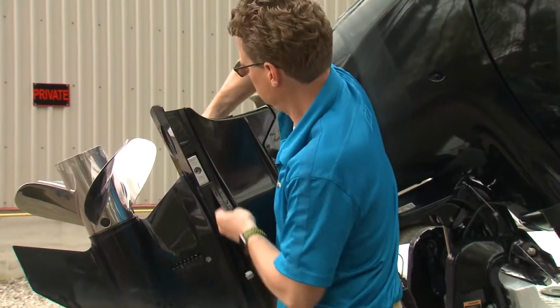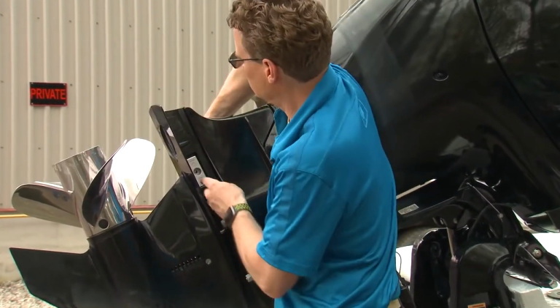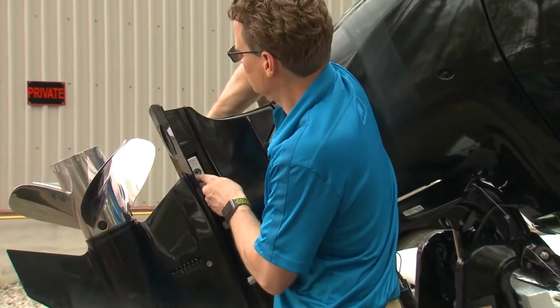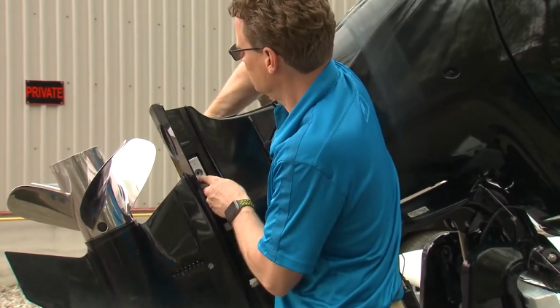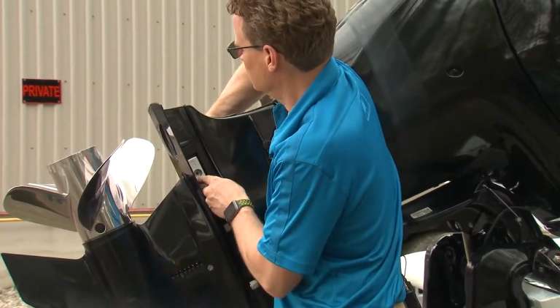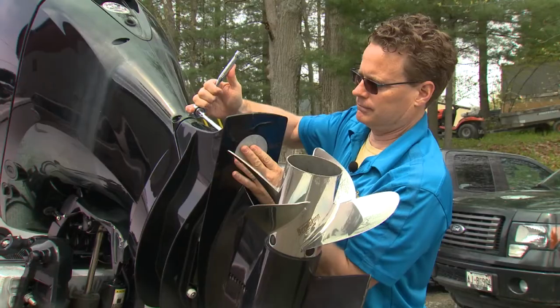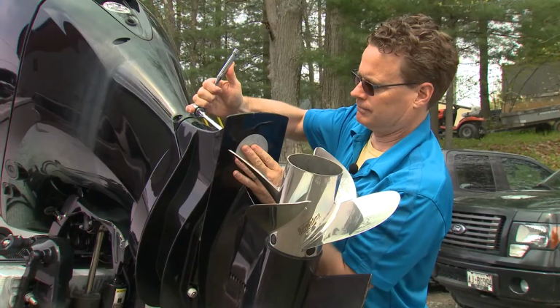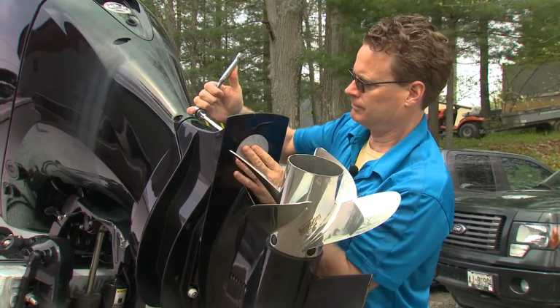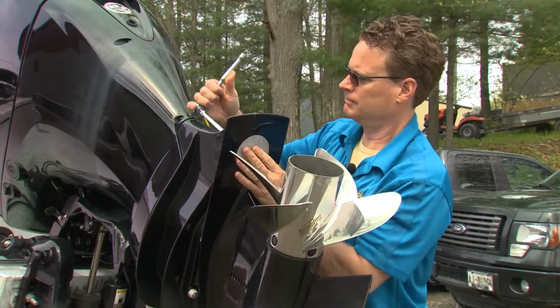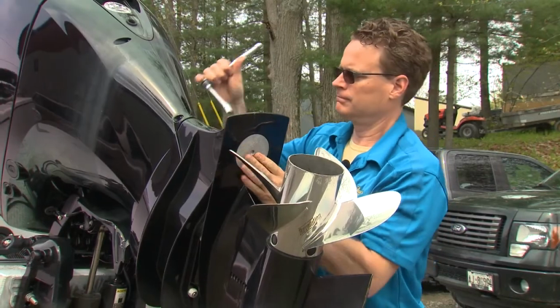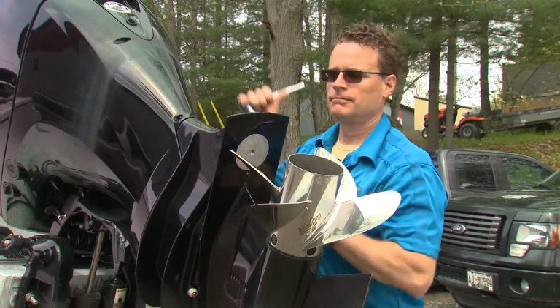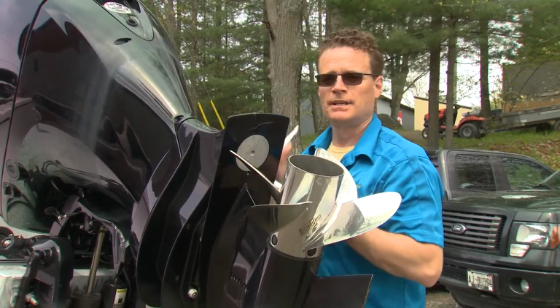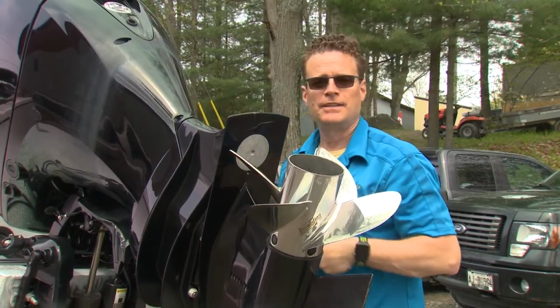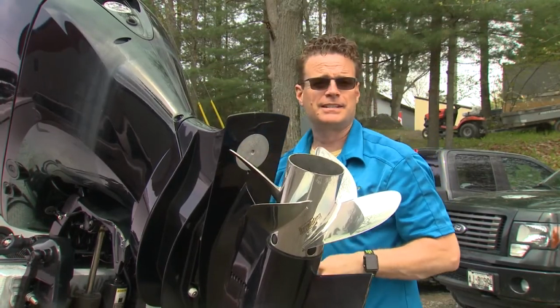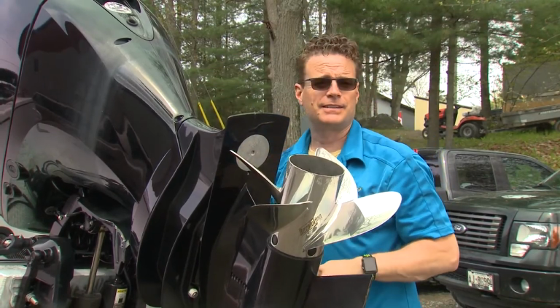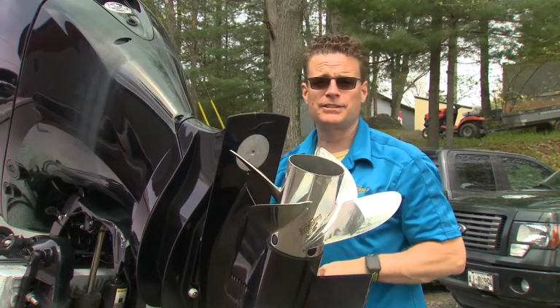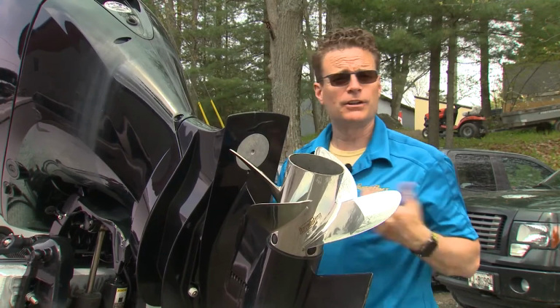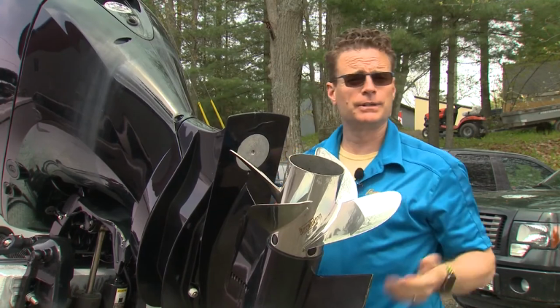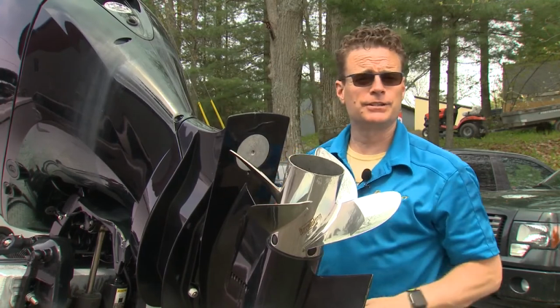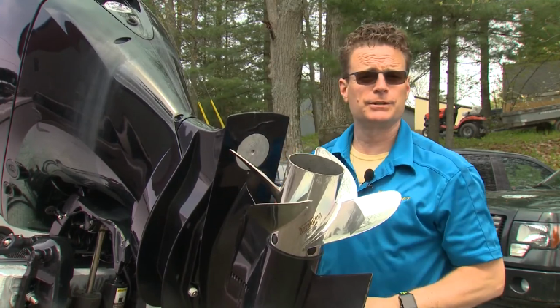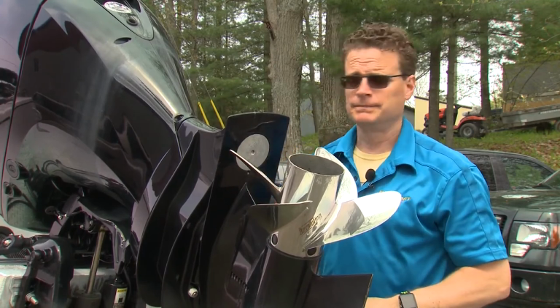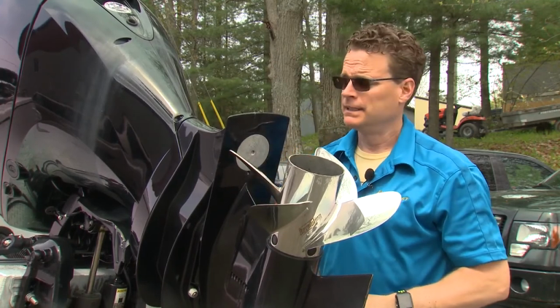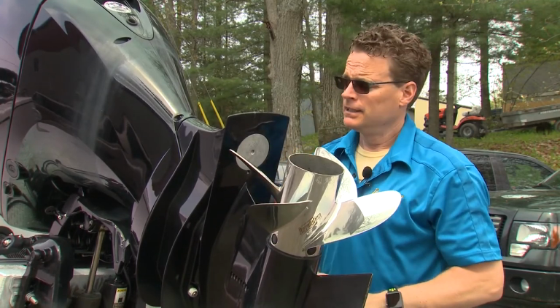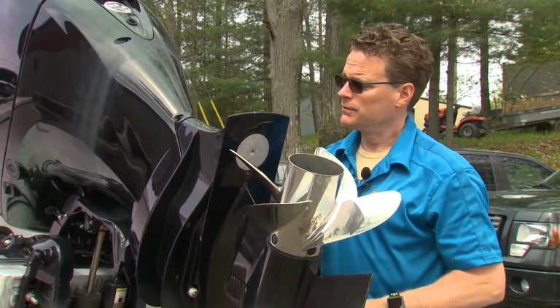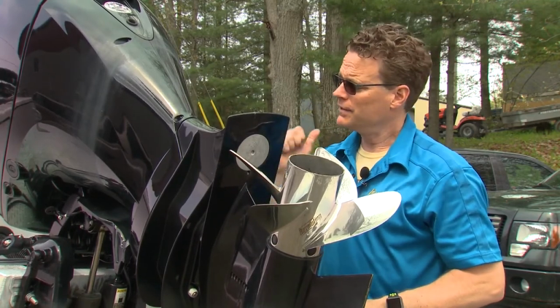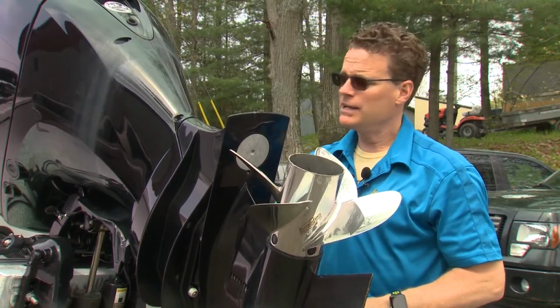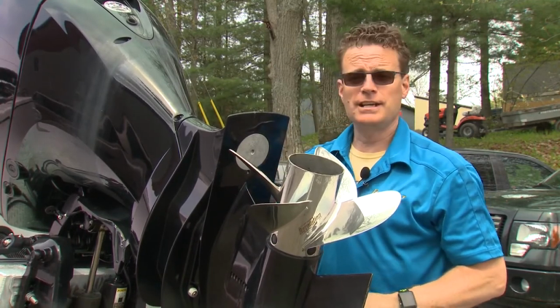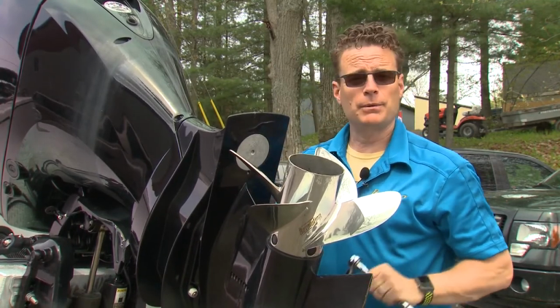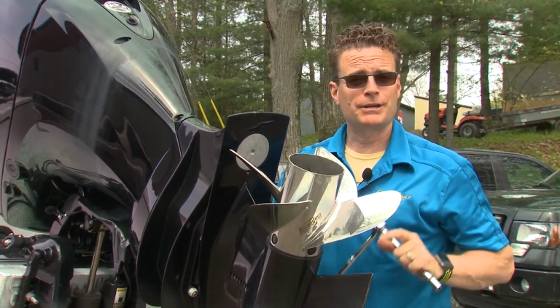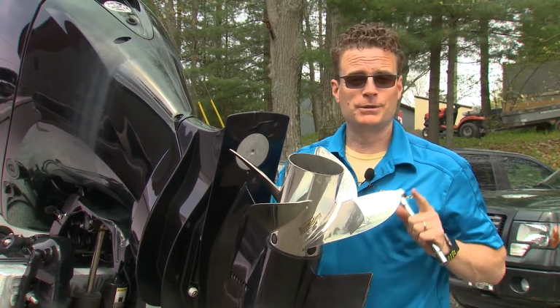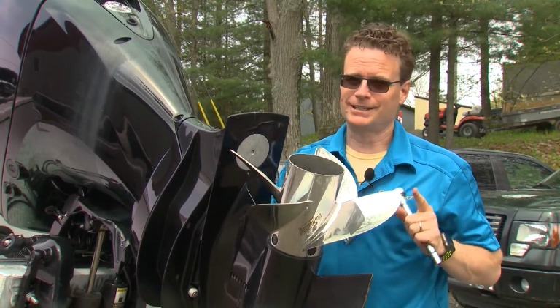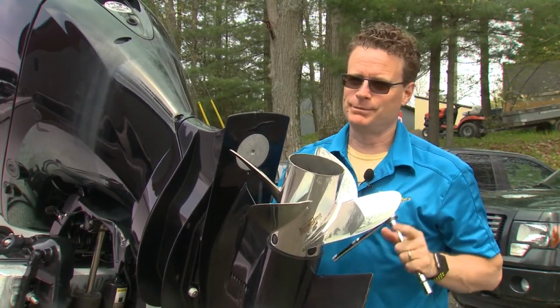A few turns later, and that's it — that's all there really is to it. So we've done the engine; now we want to make sure we check the boat.